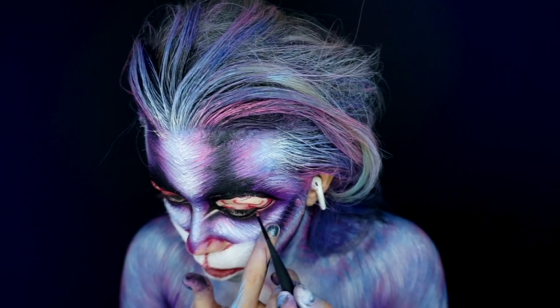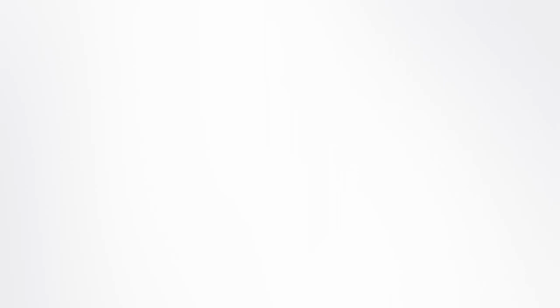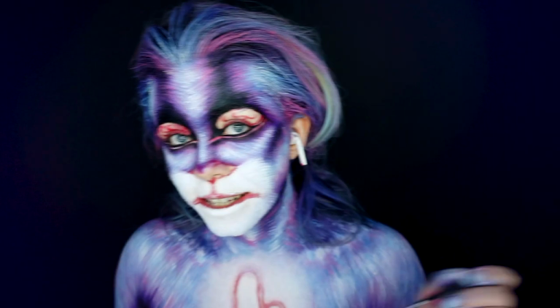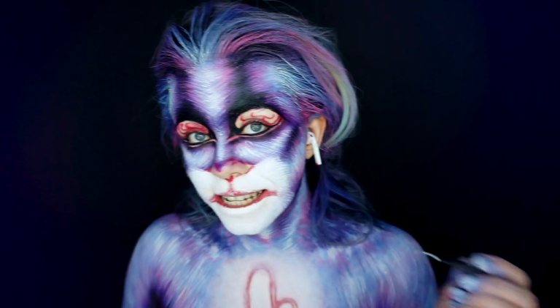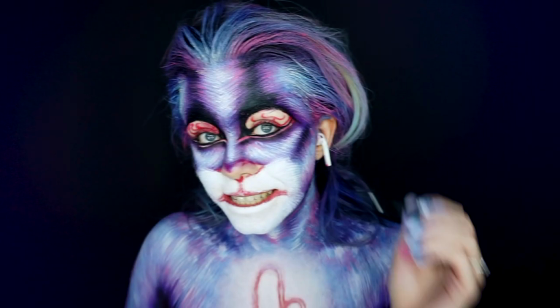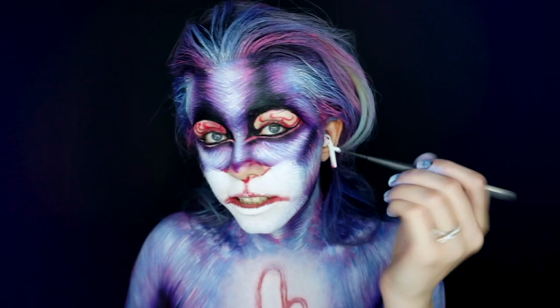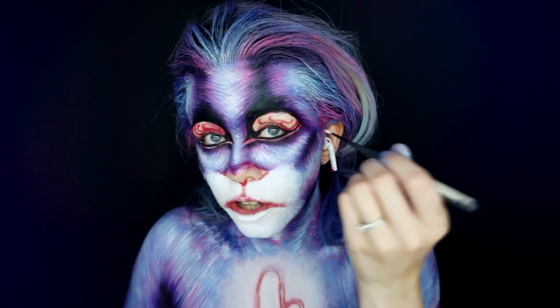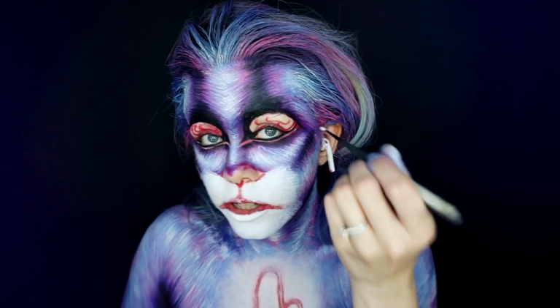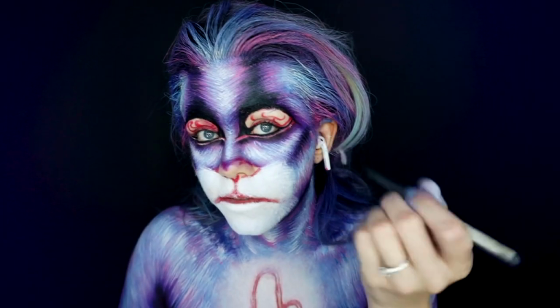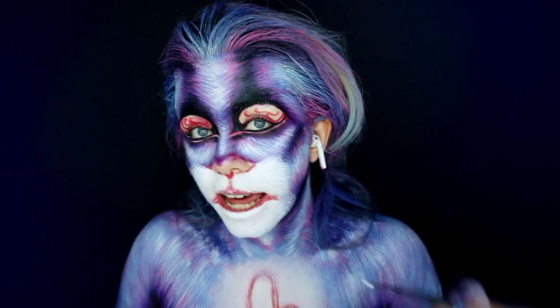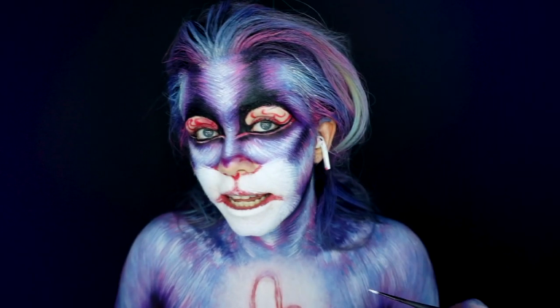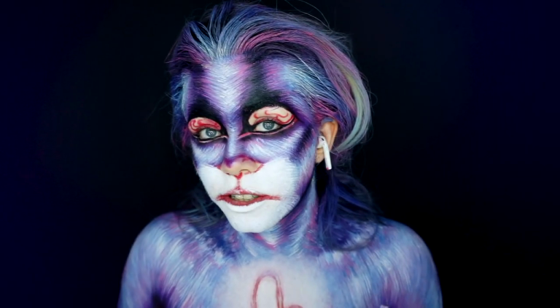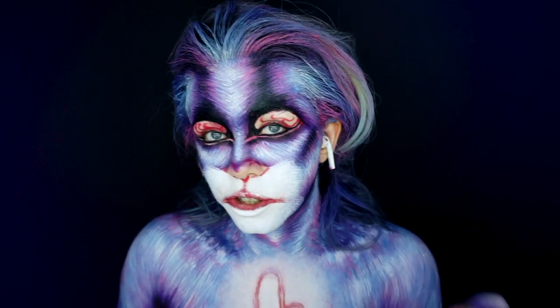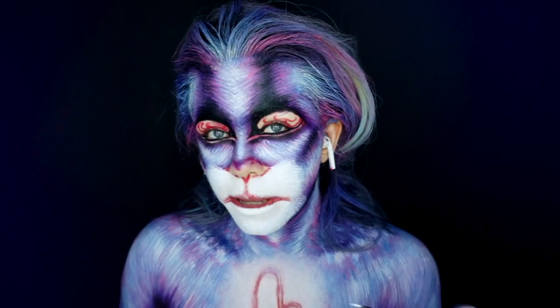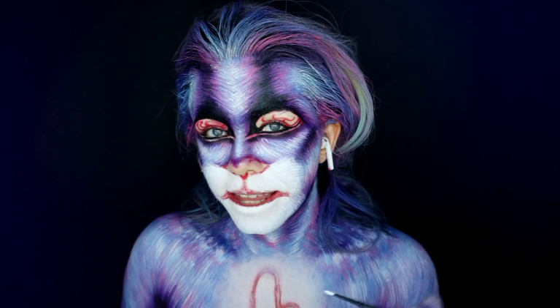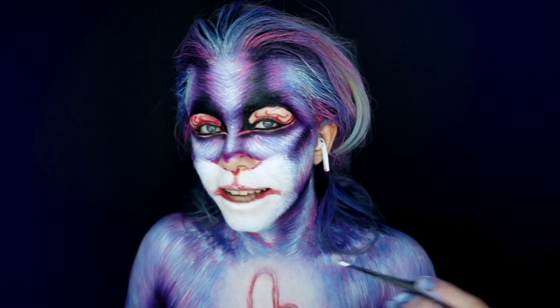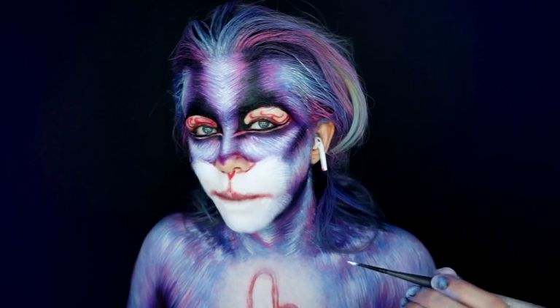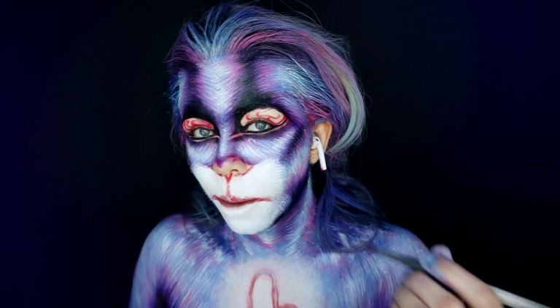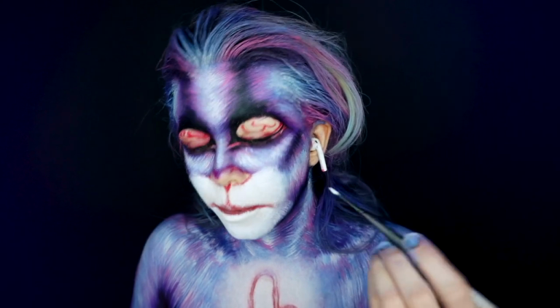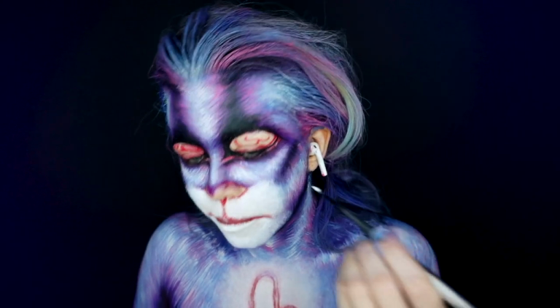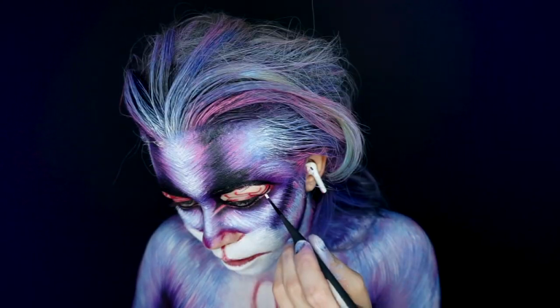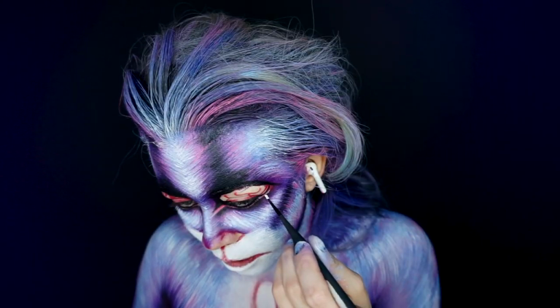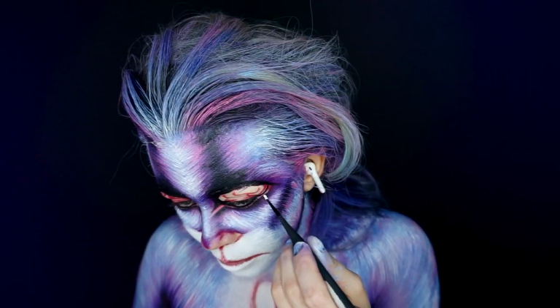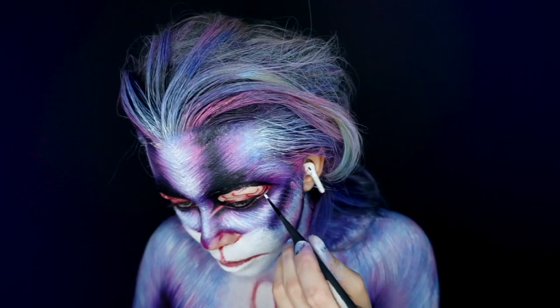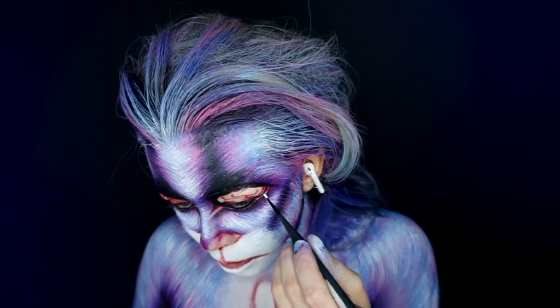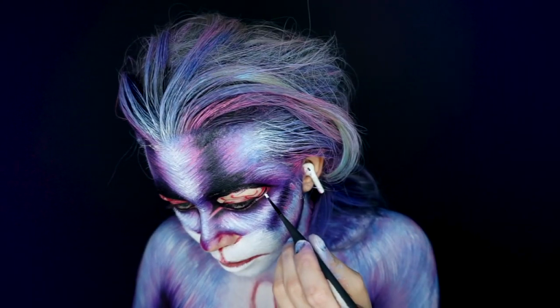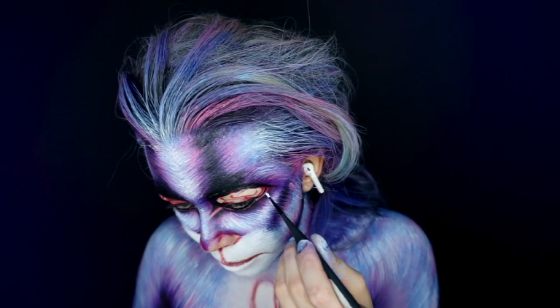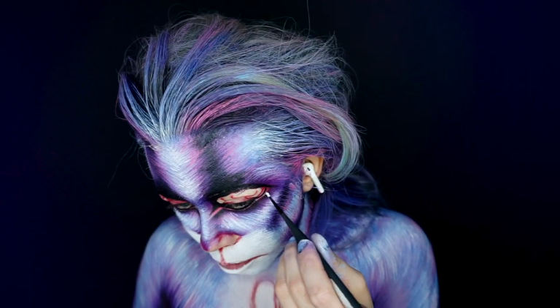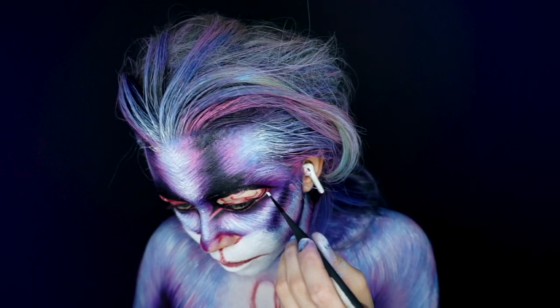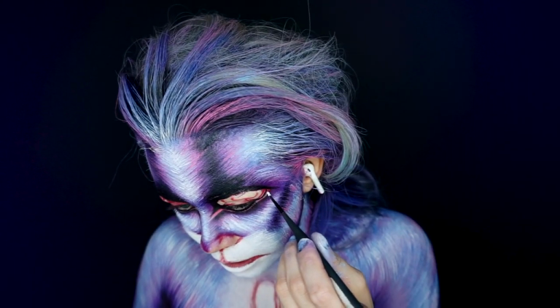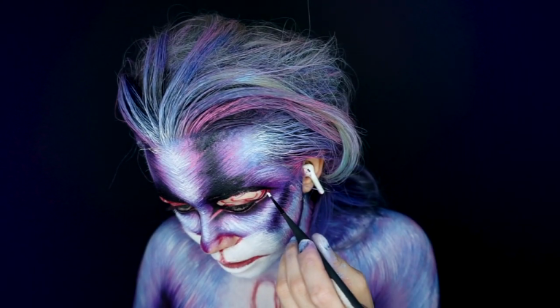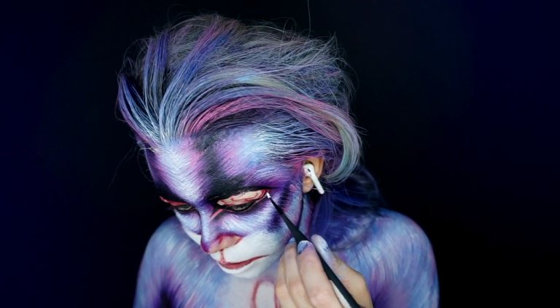Just adding these little dots of highlighter to make the eyes pop — it helps them look a little bit more realistic too.